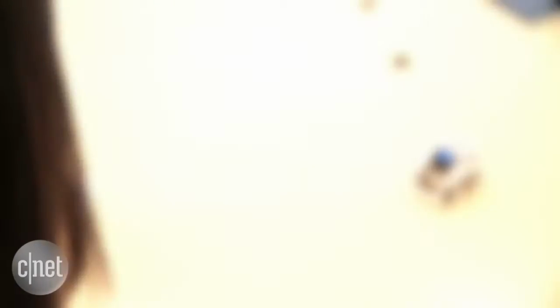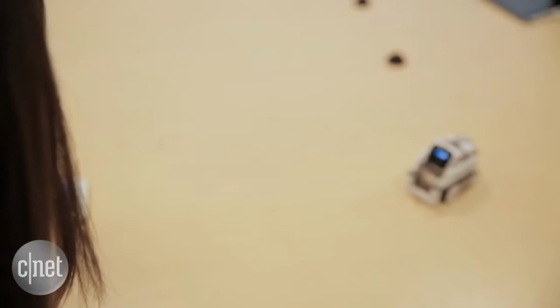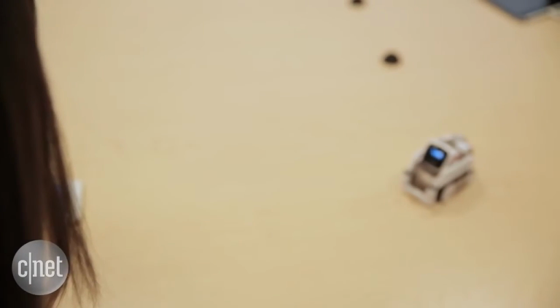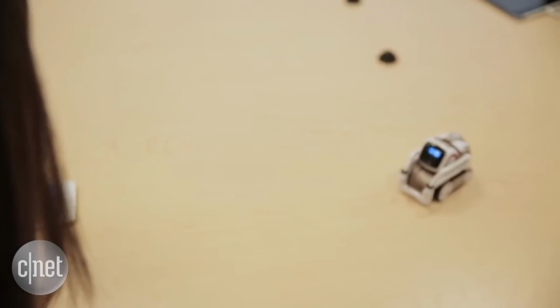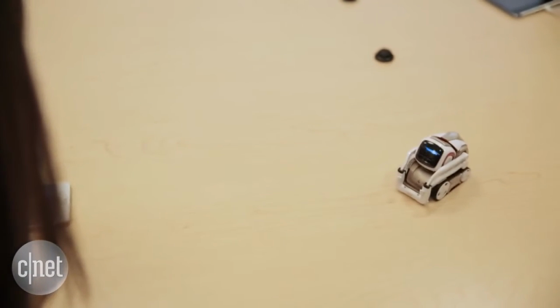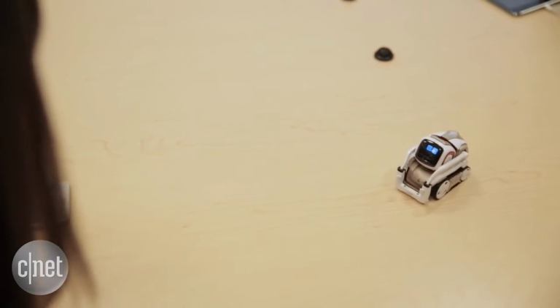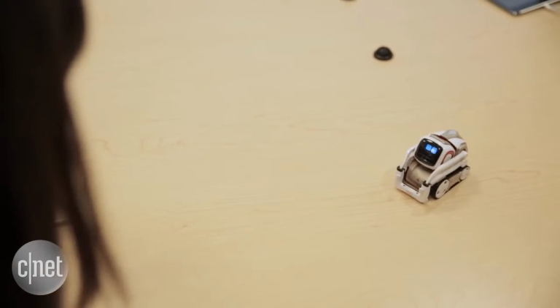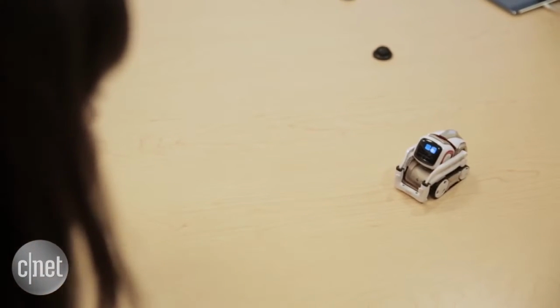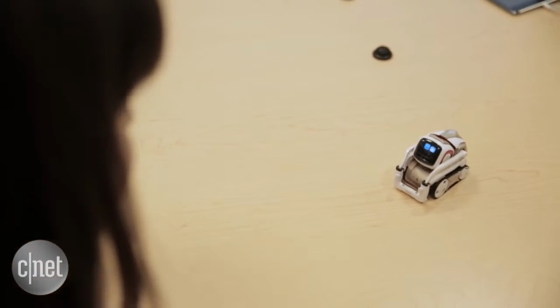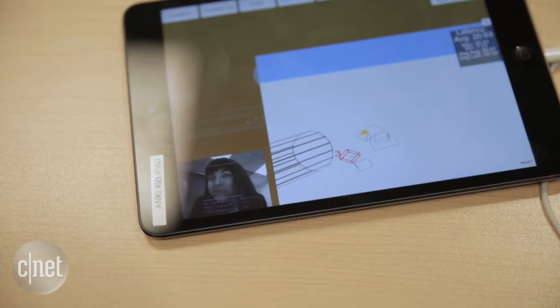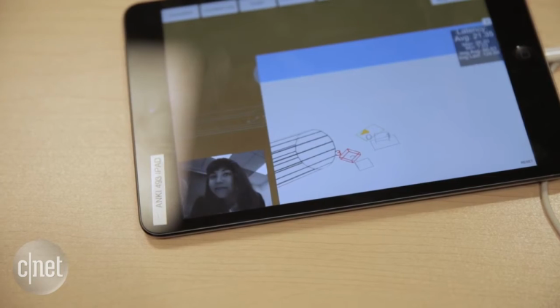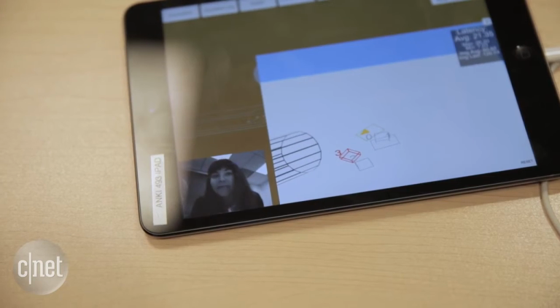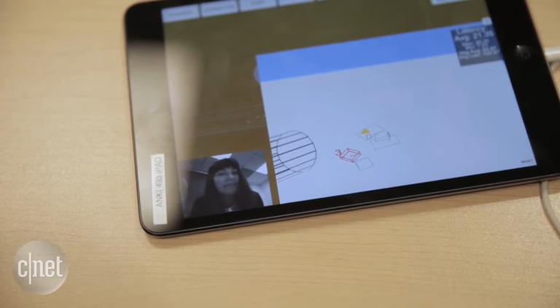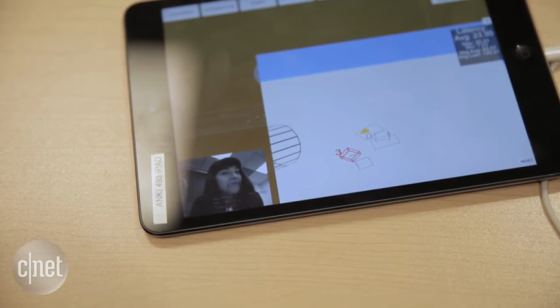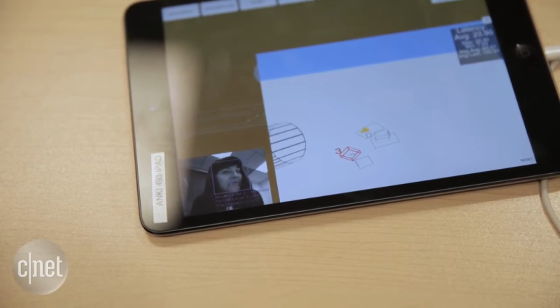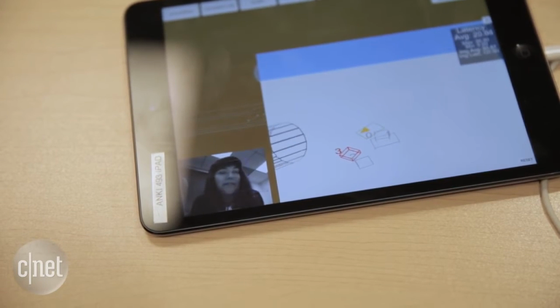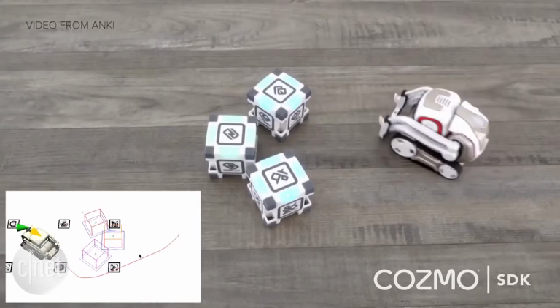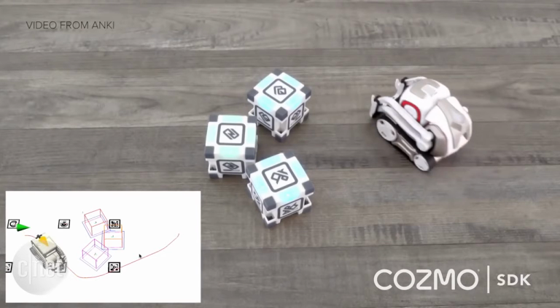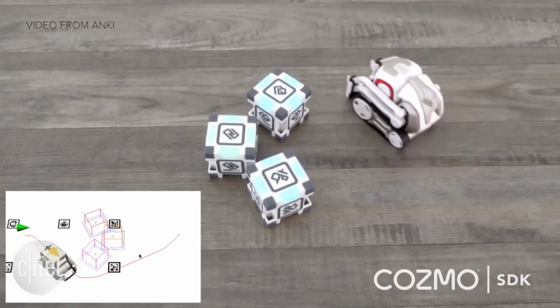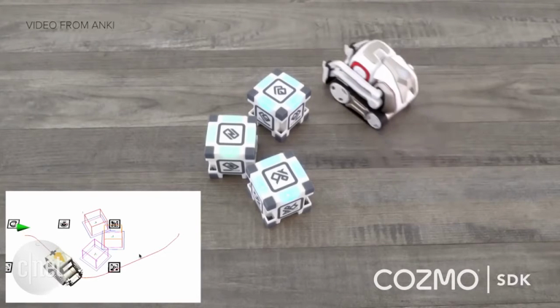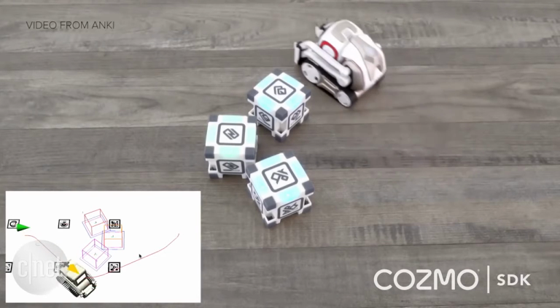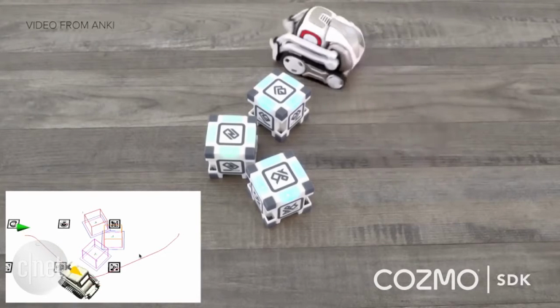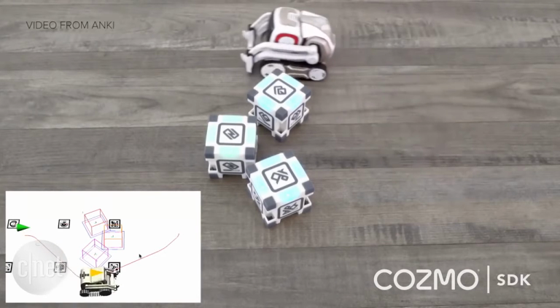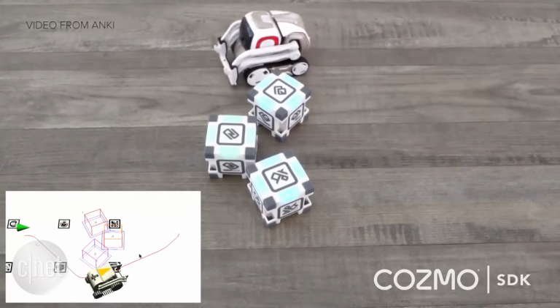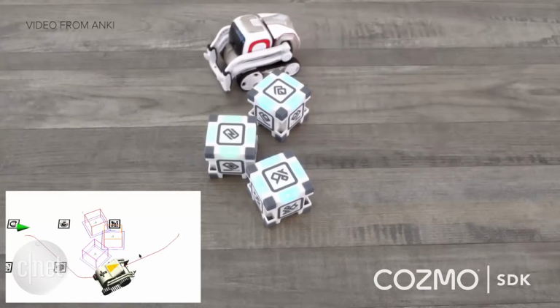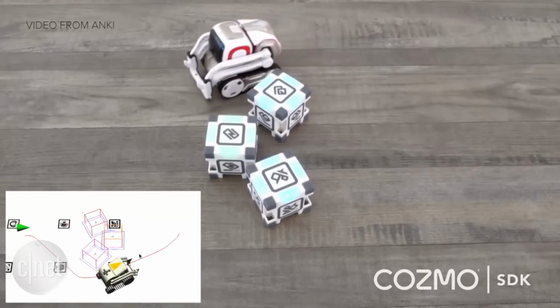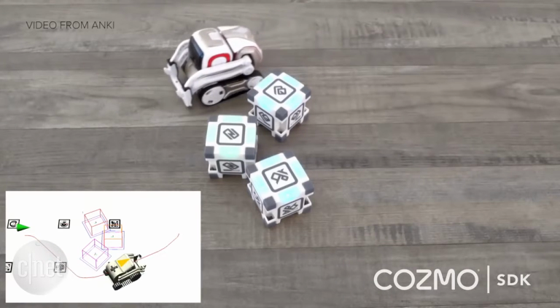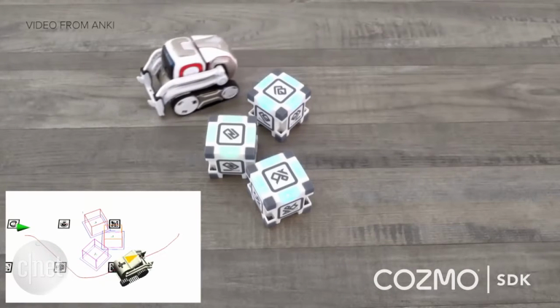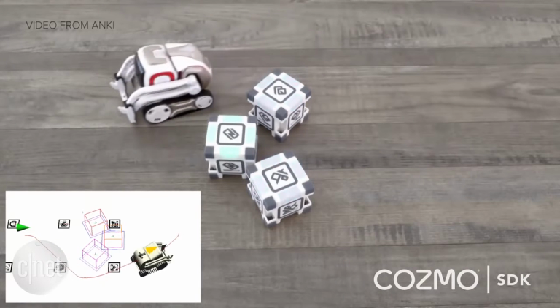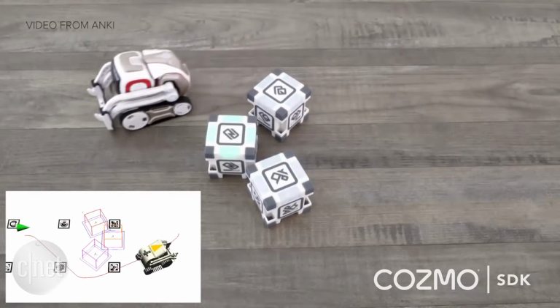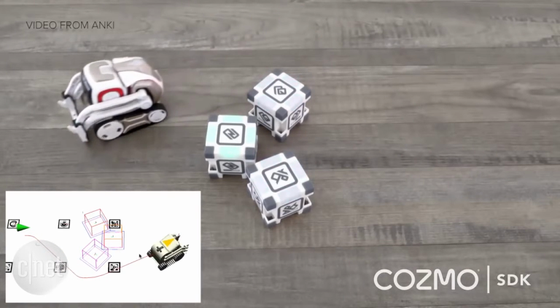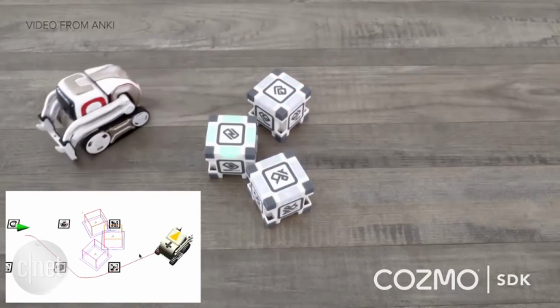Cosmo uses computer vision to recognize faces, so he gets to know who's in the room. He also maps out the world around him to avoid obstacles.